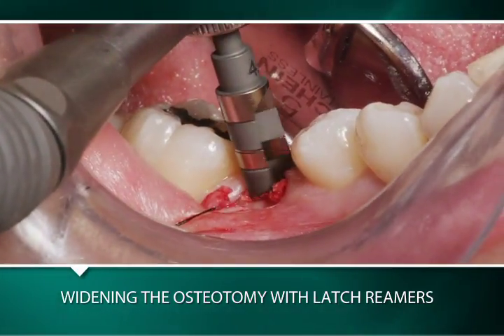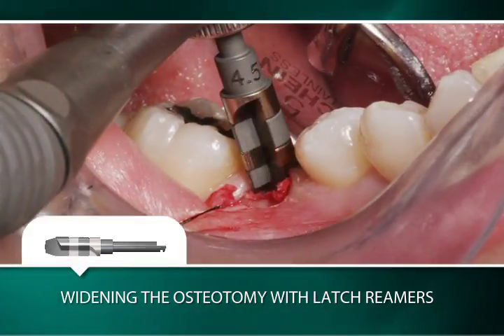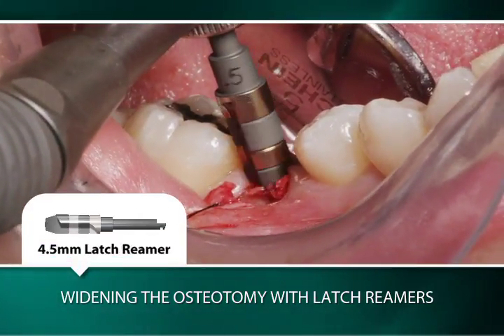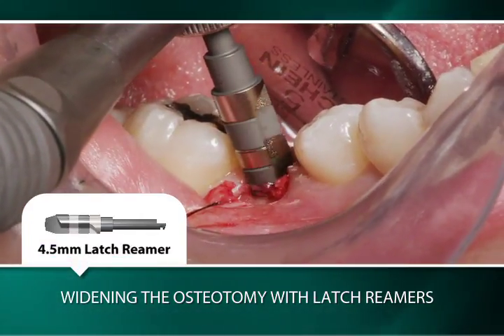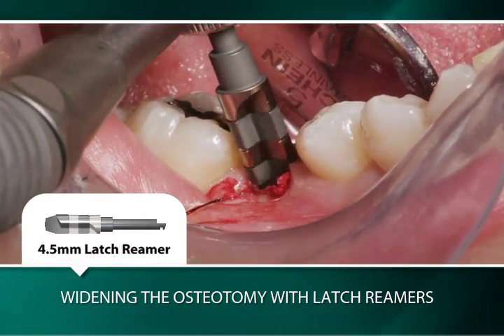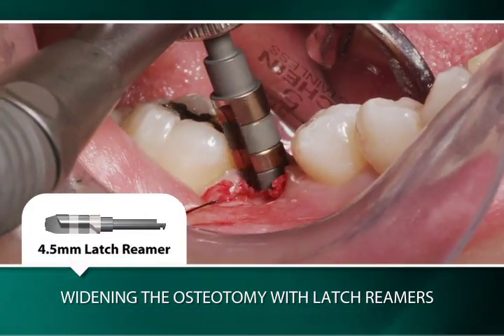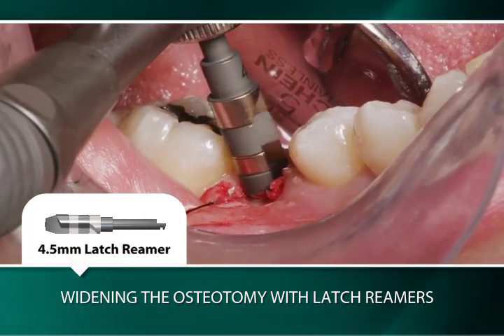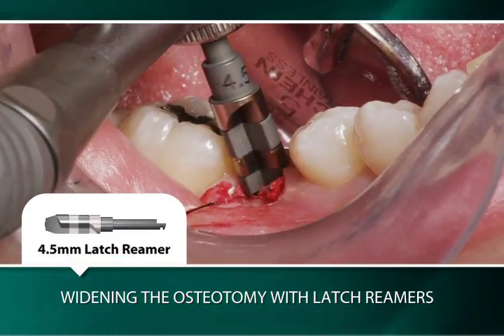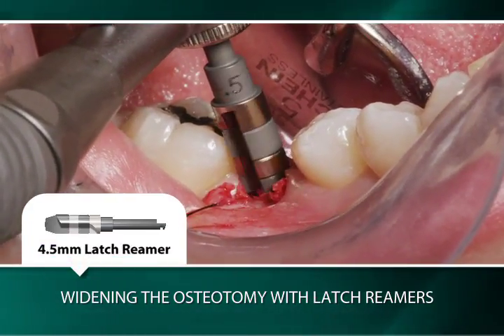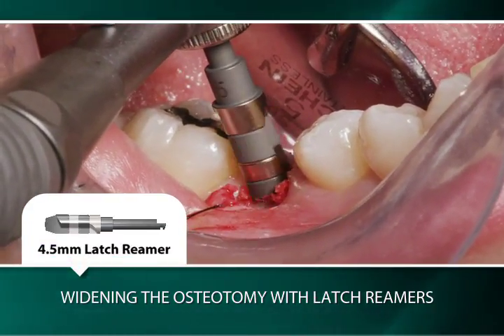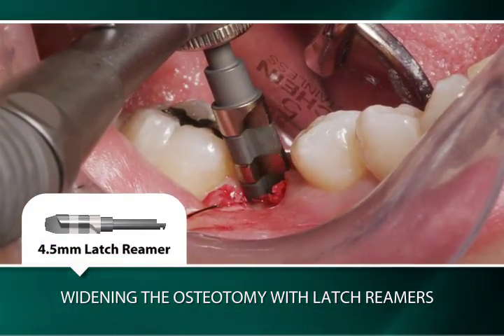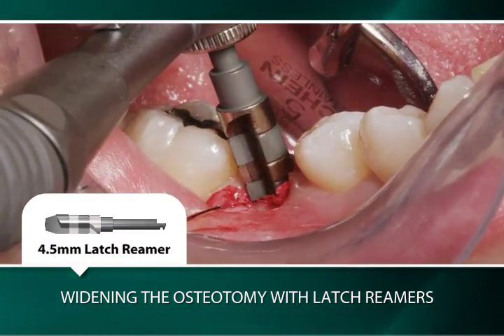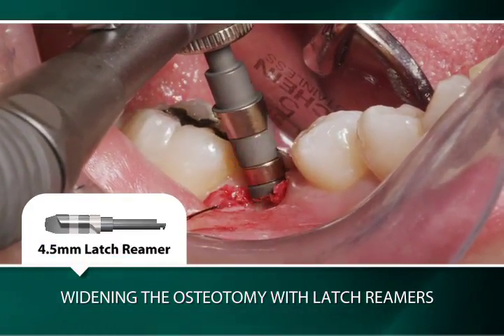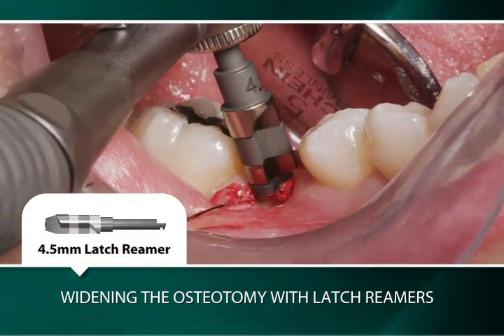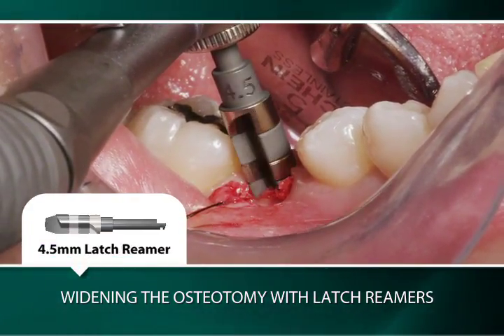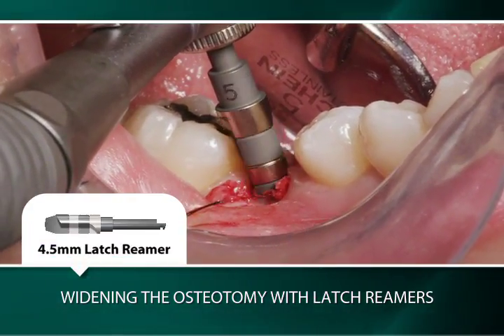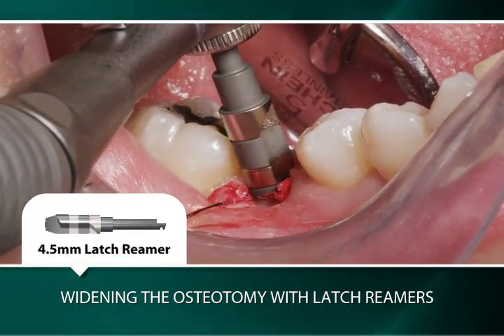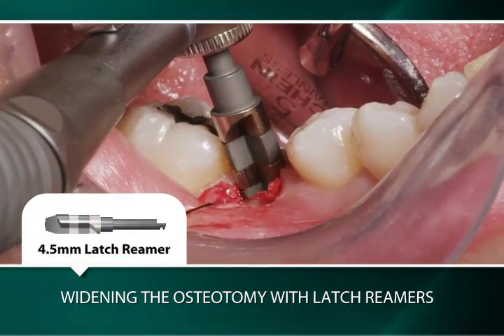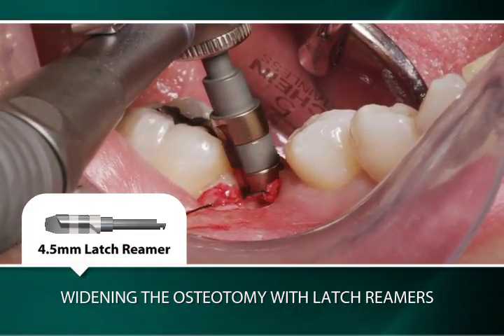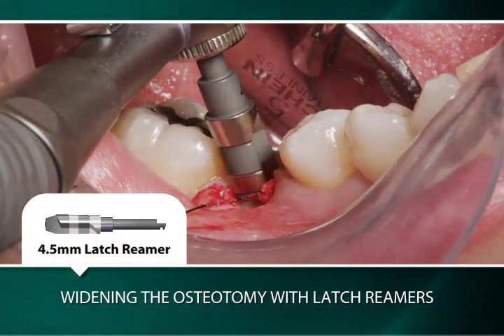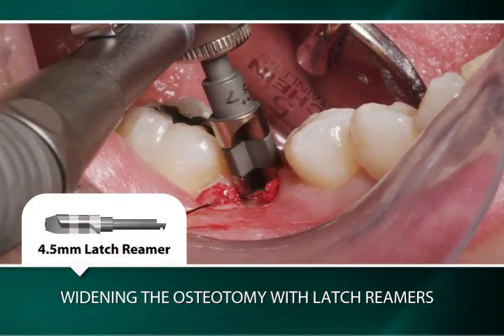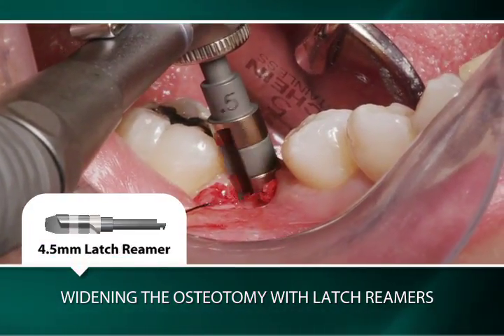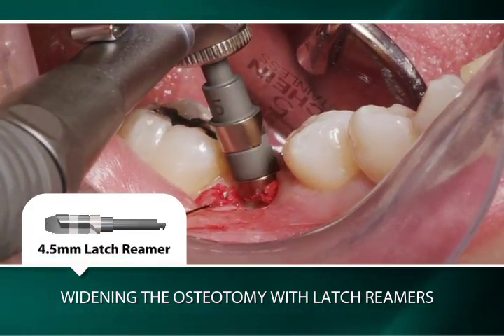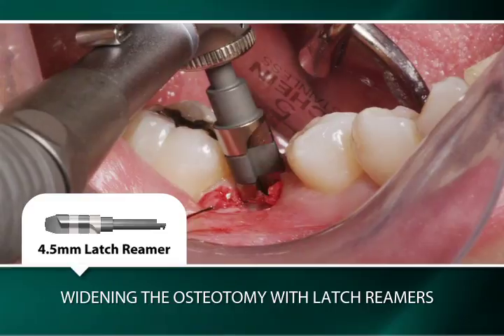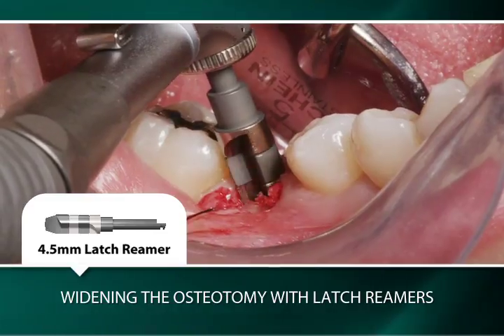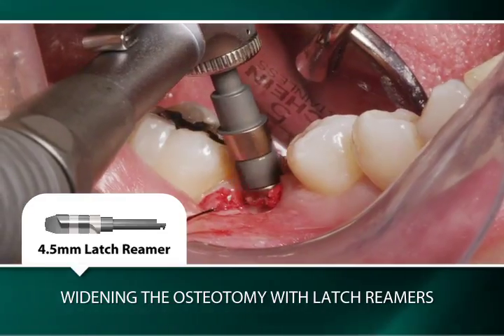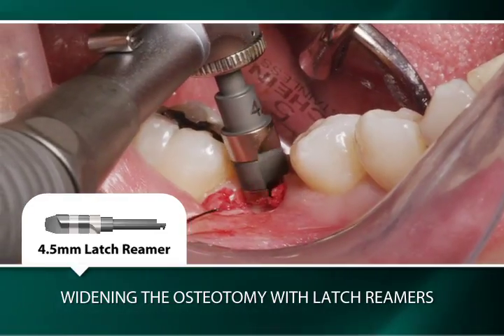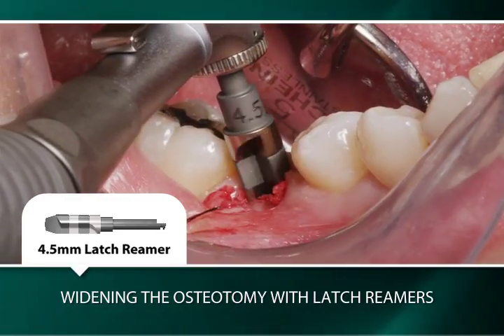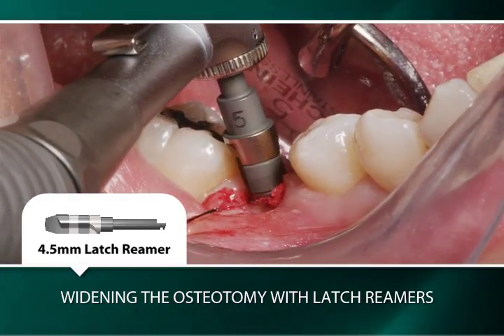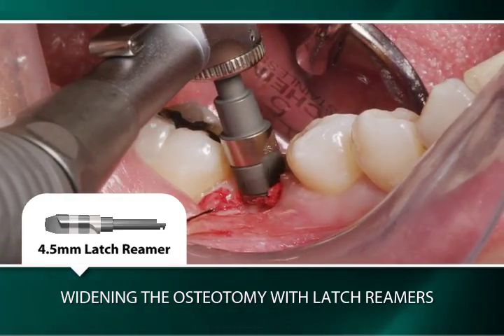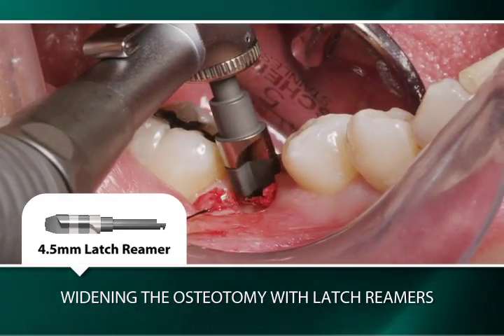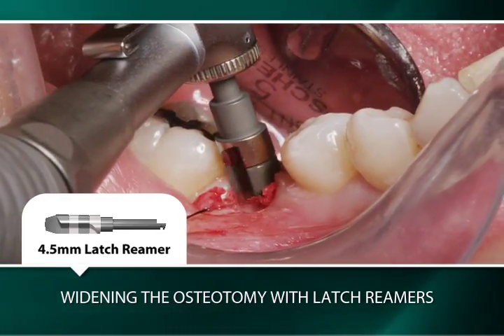The final latch reamer is the gray 4.5 millimeter latch reamer, which matches the diameter of the intended implant.